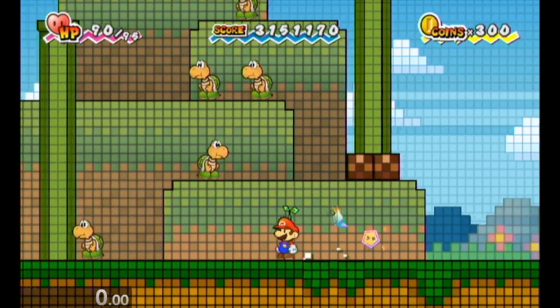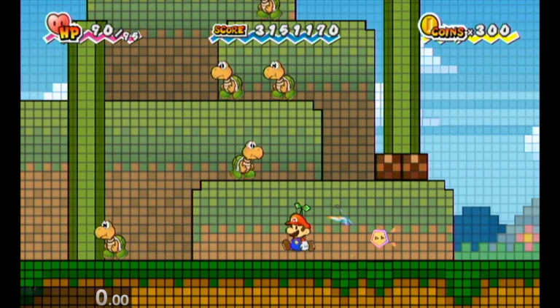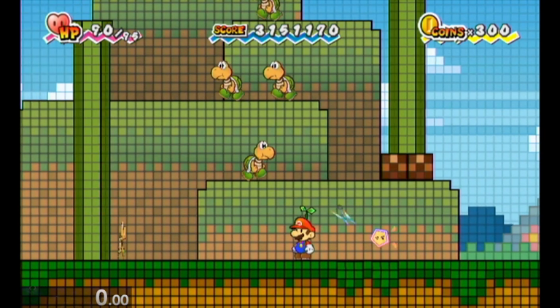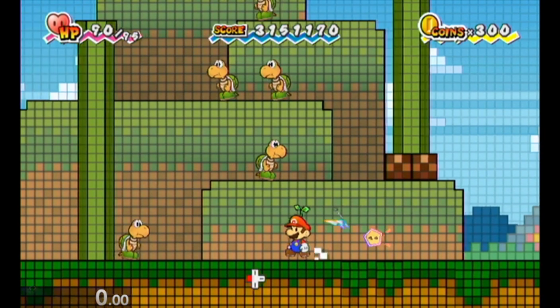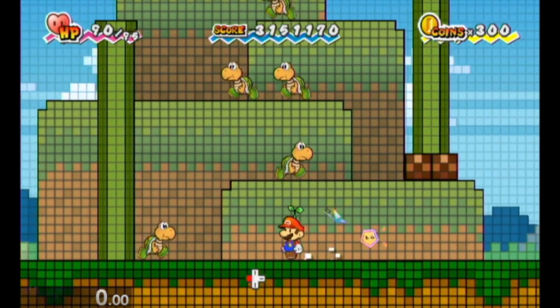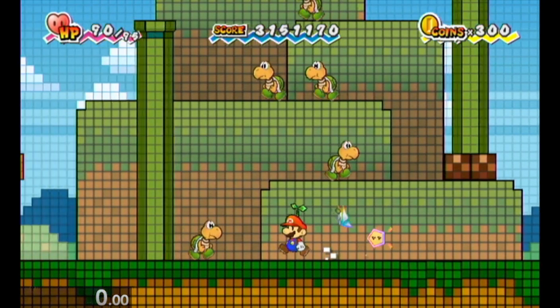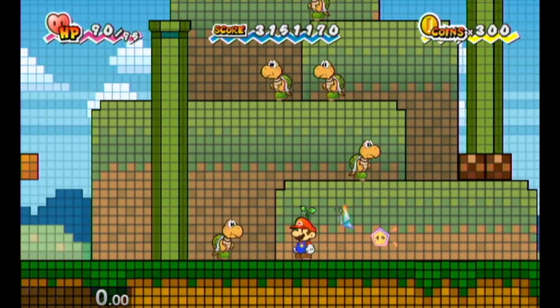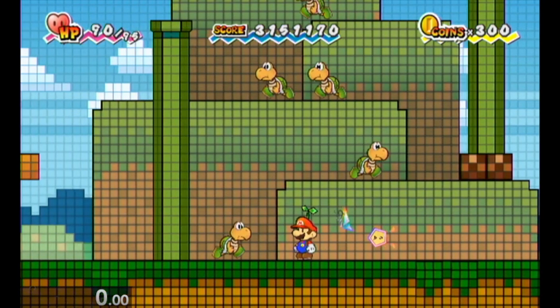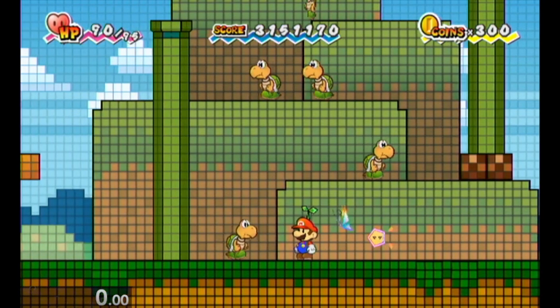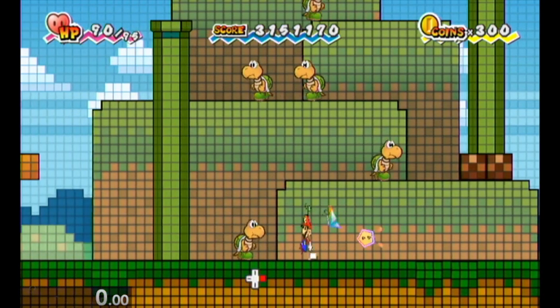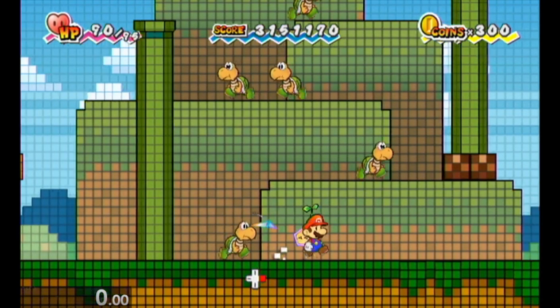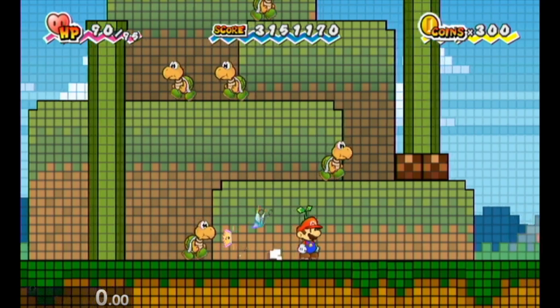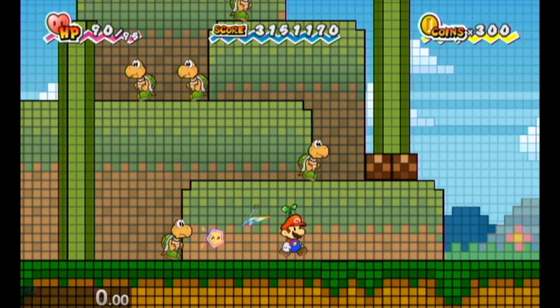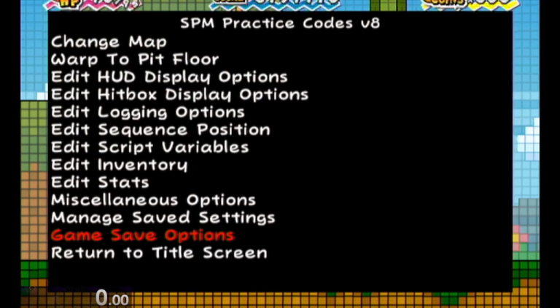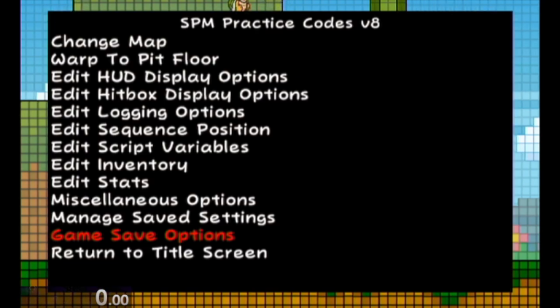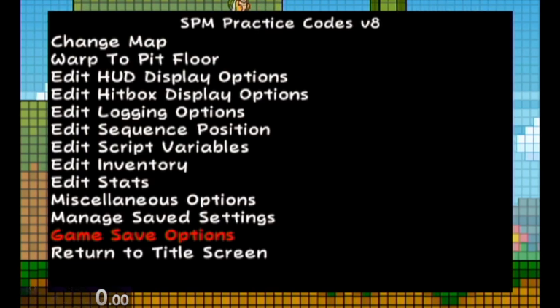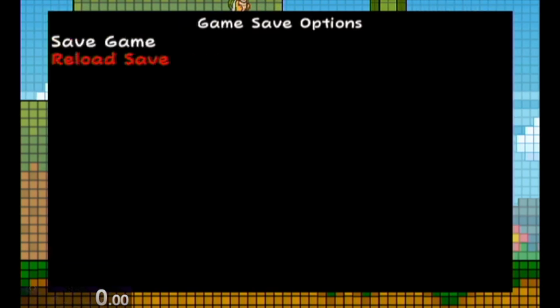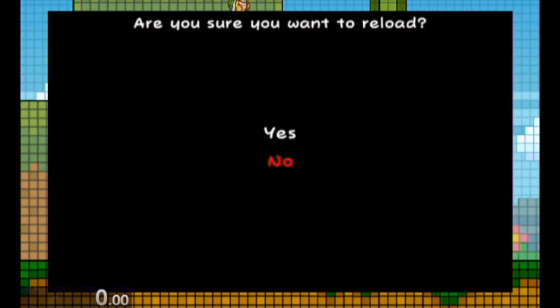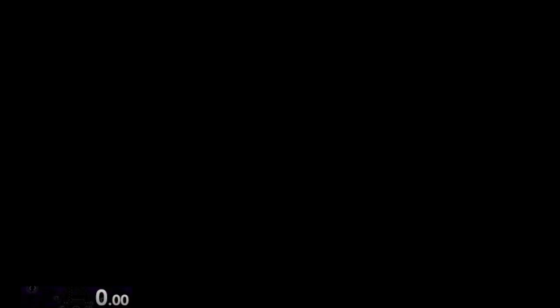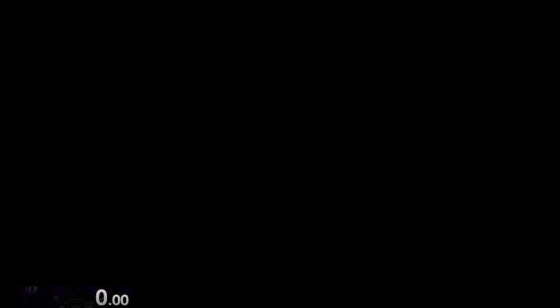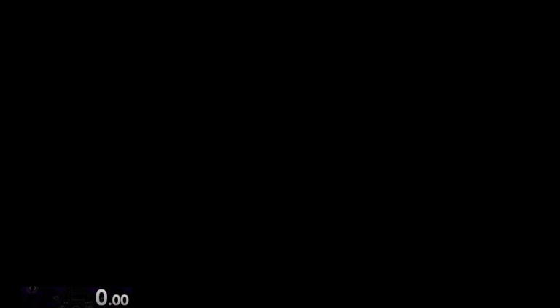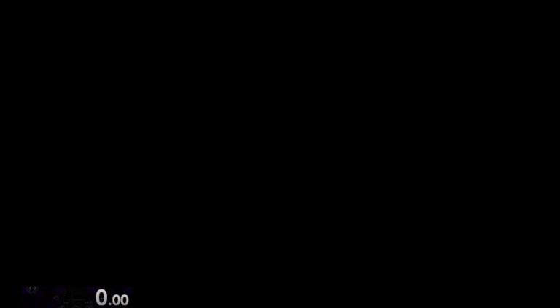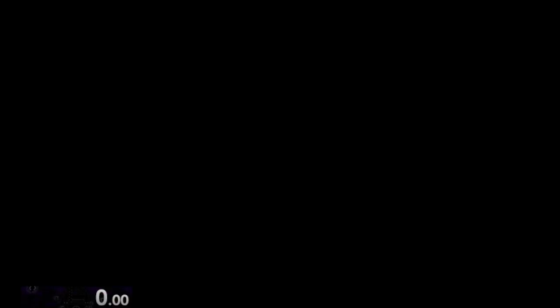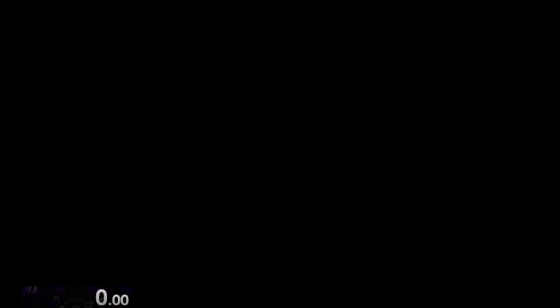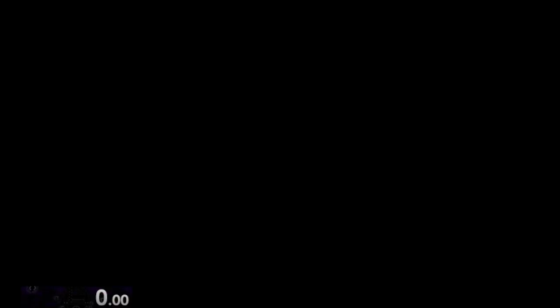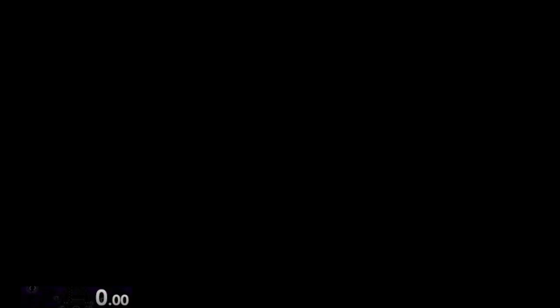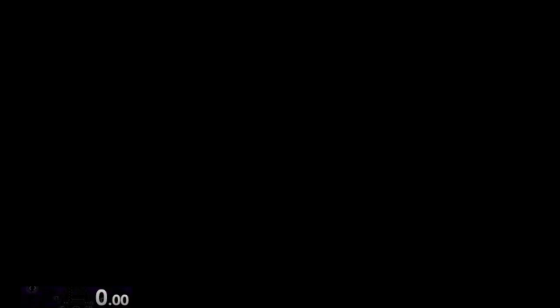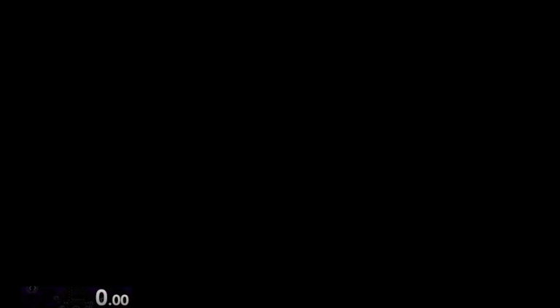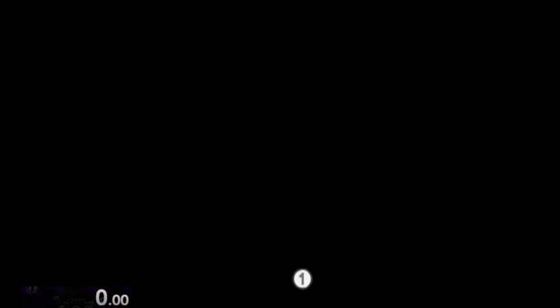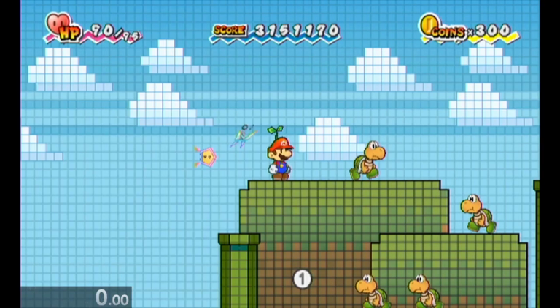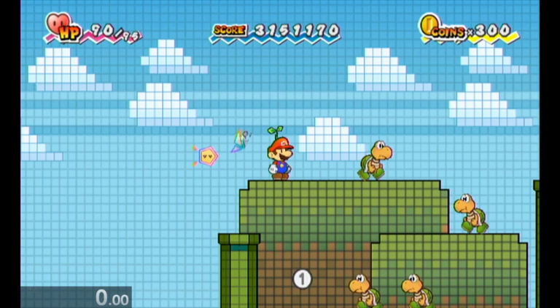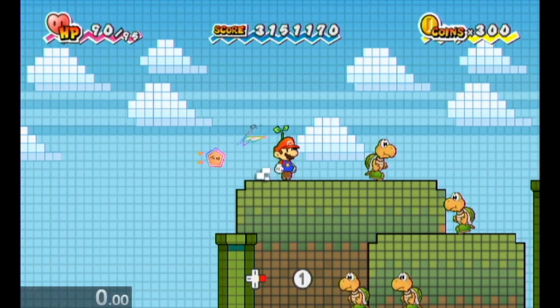What Ghost brought up to me is you could use Koopa Bowser to kill it. But what I figured out here is you can actually kick a different Koopa shell into it.